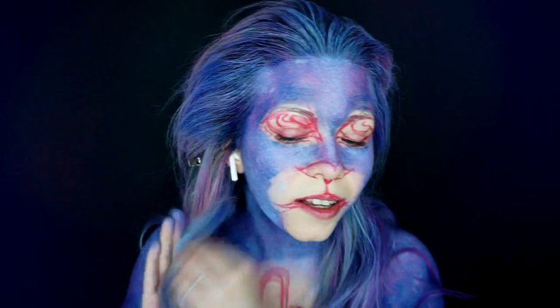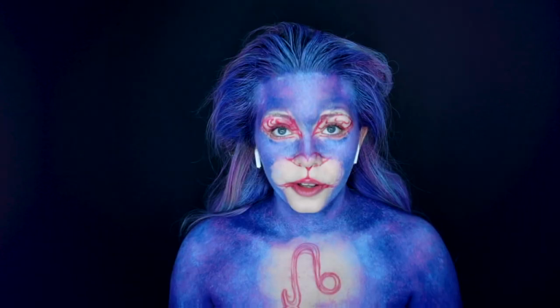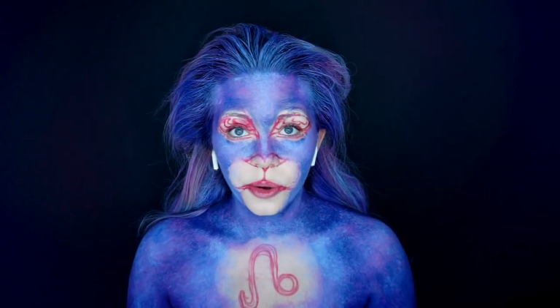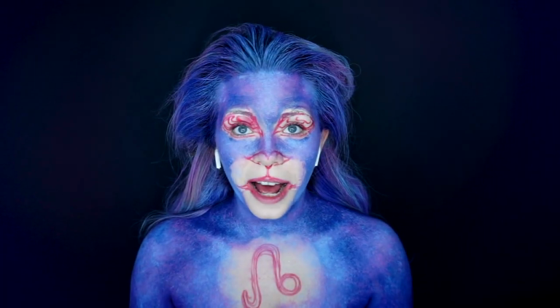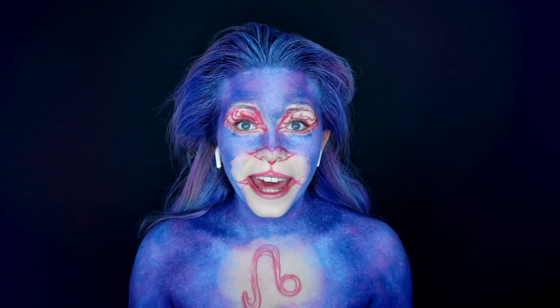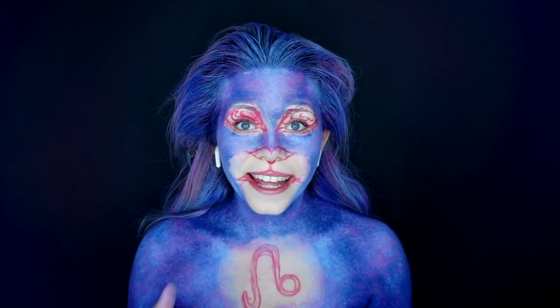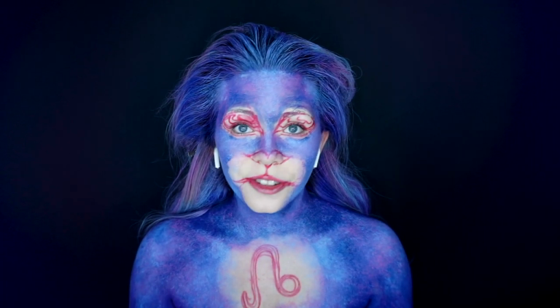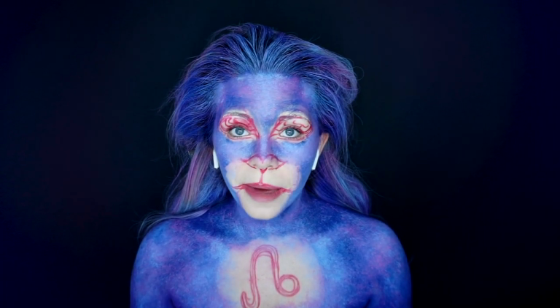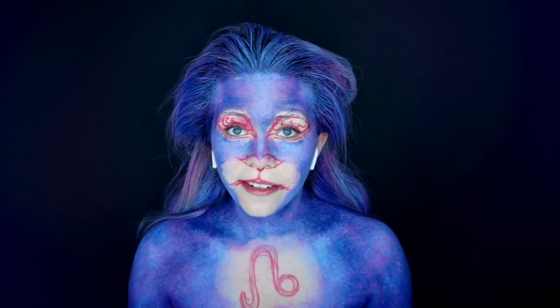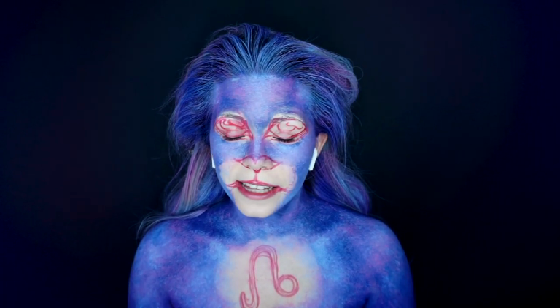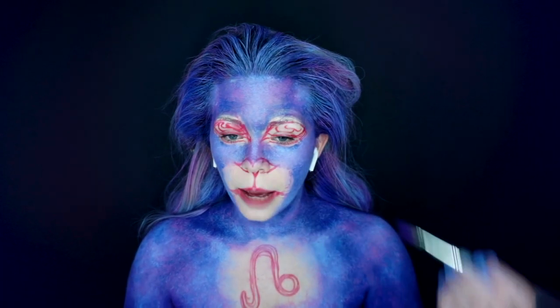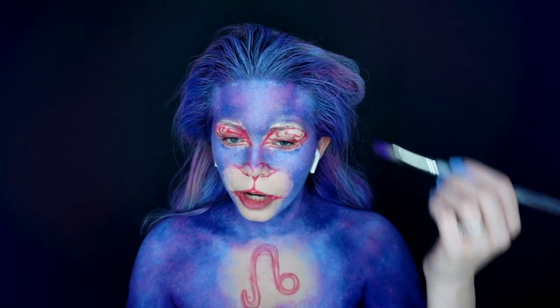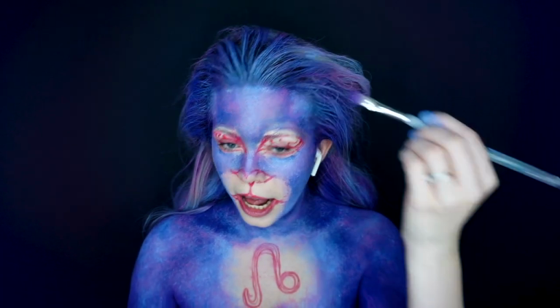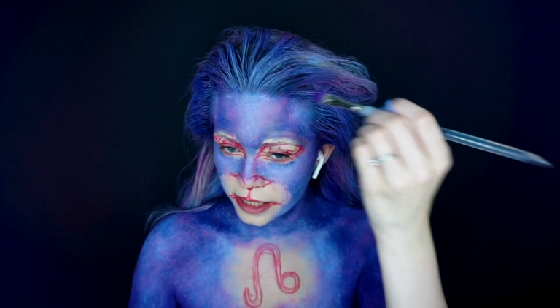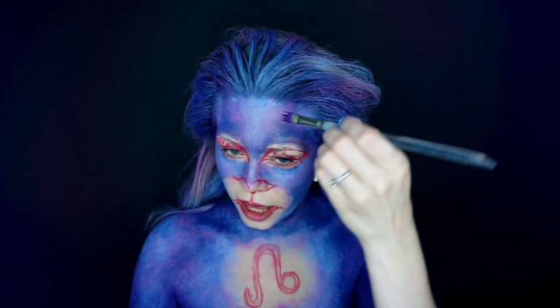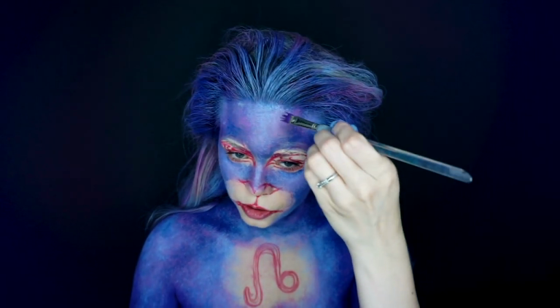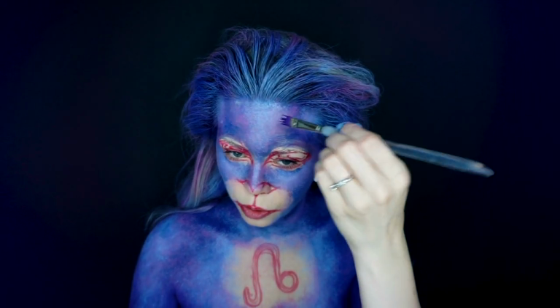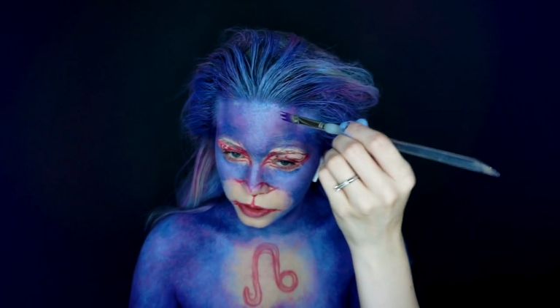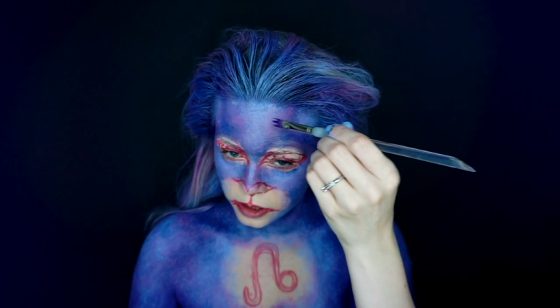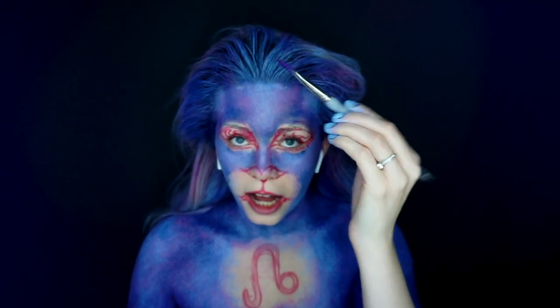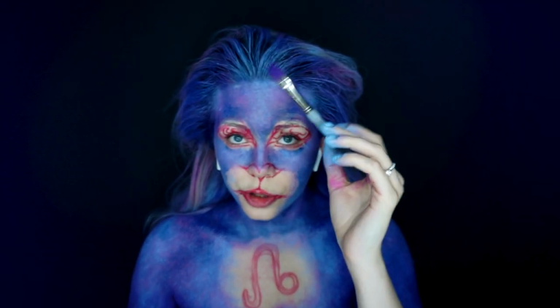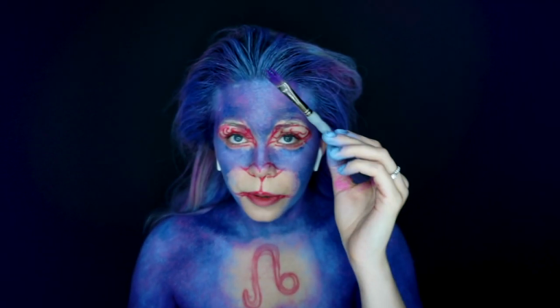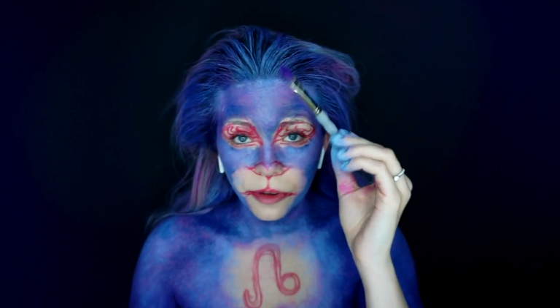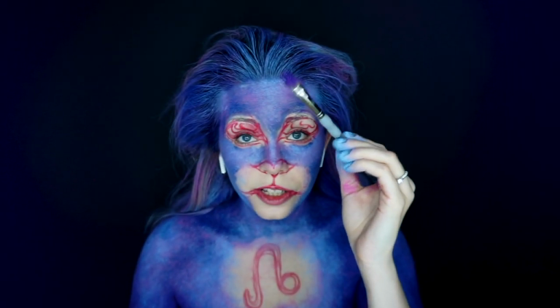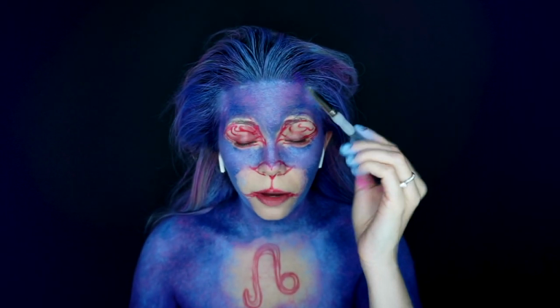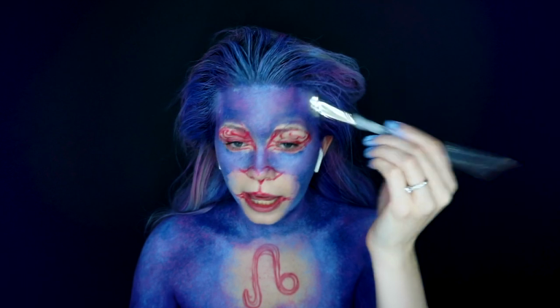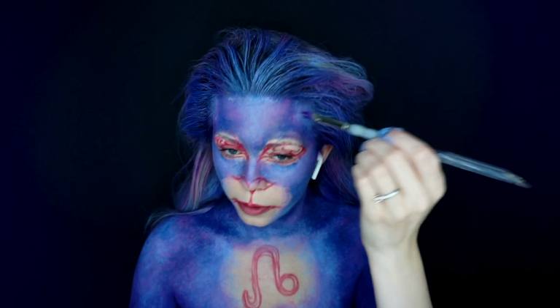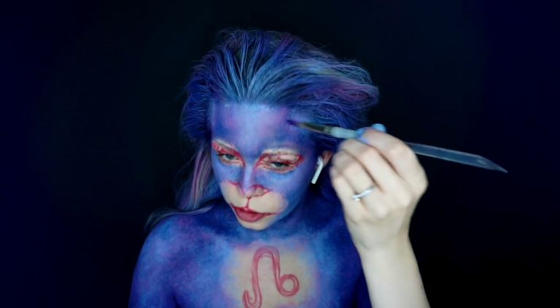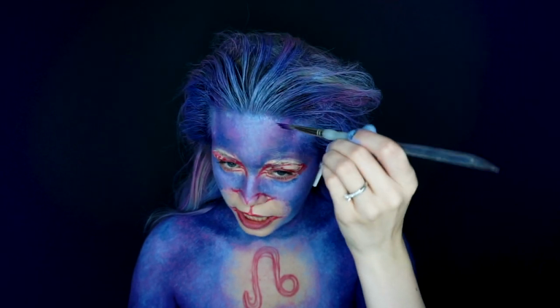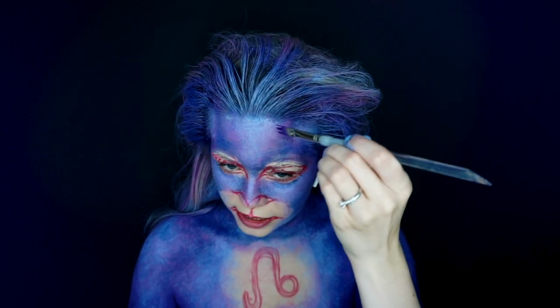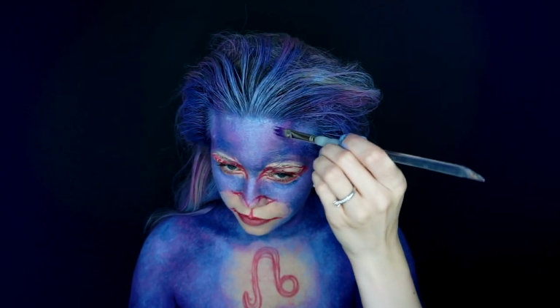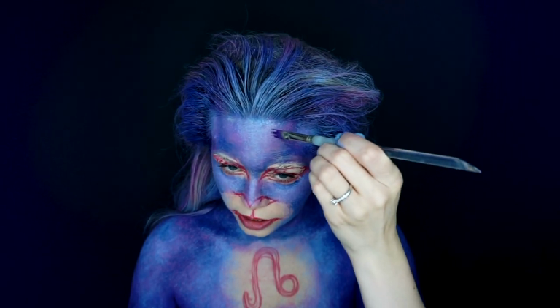Now in some areas I'm going to add hair strokes. I'm going in with a dark purple just to add definition.